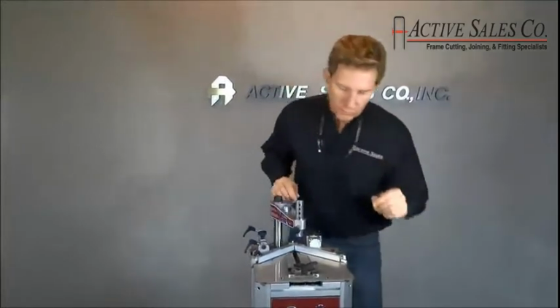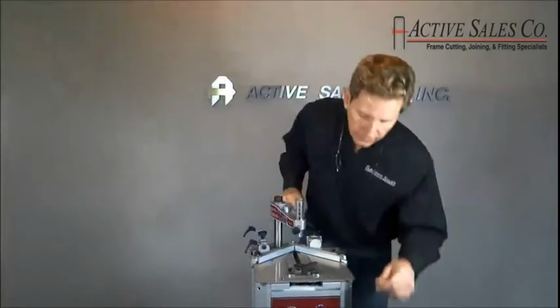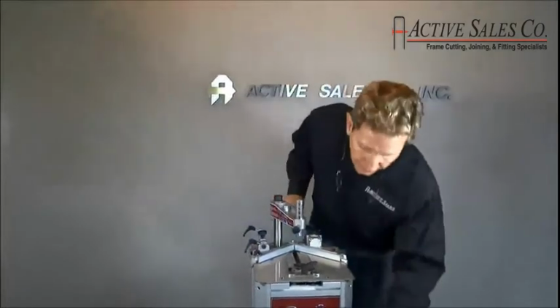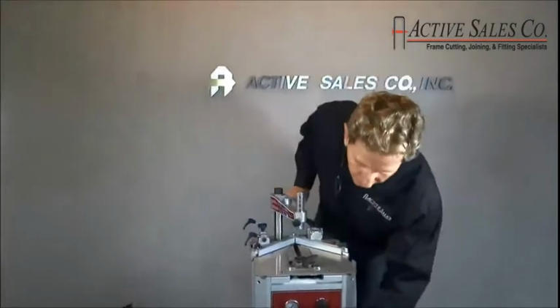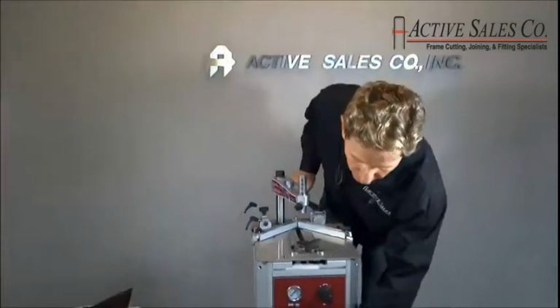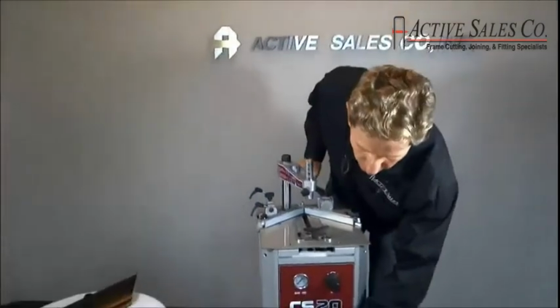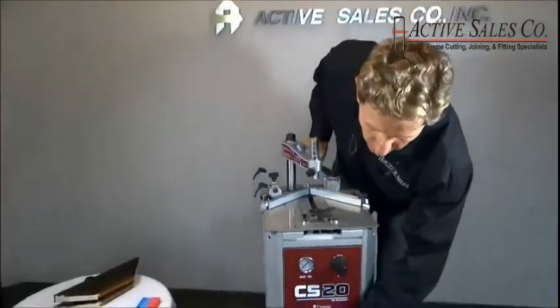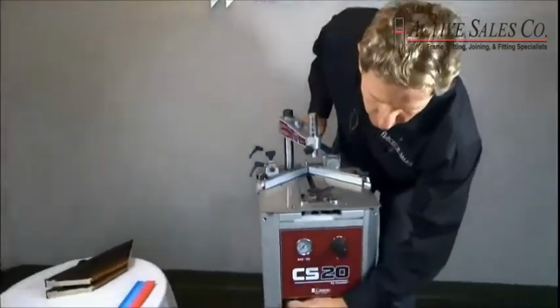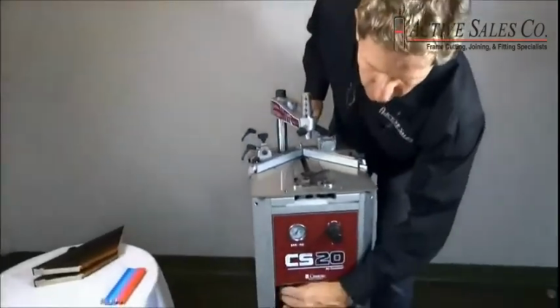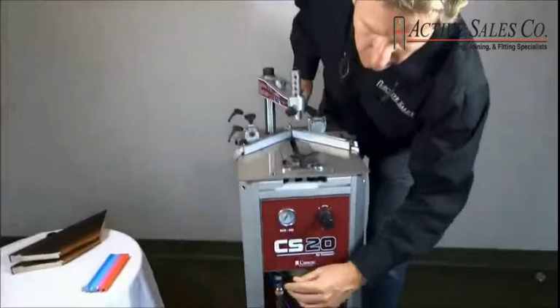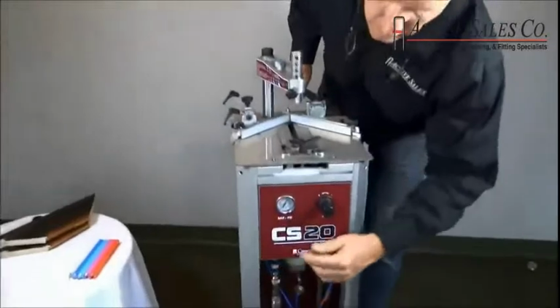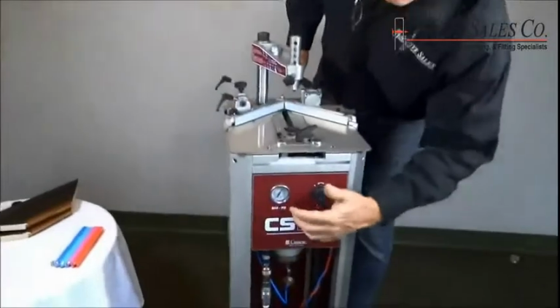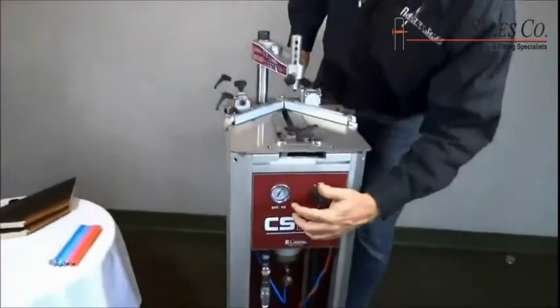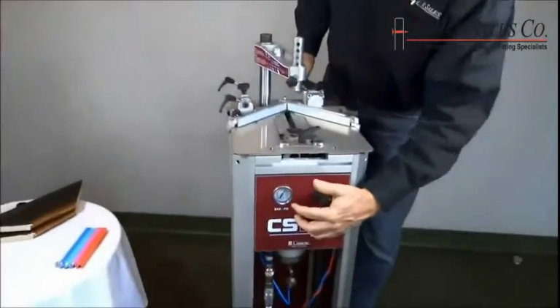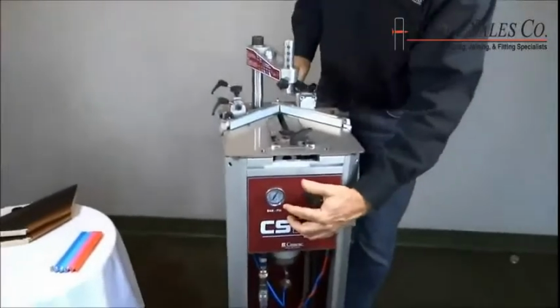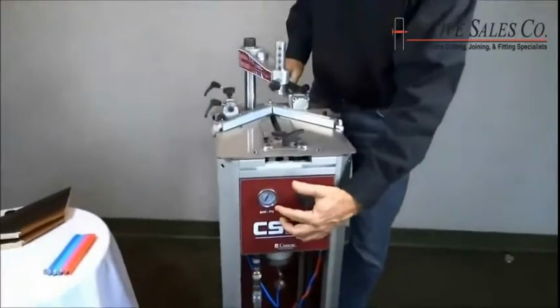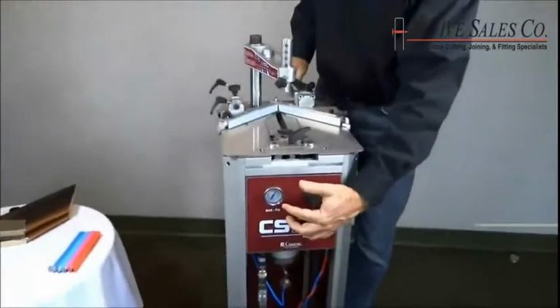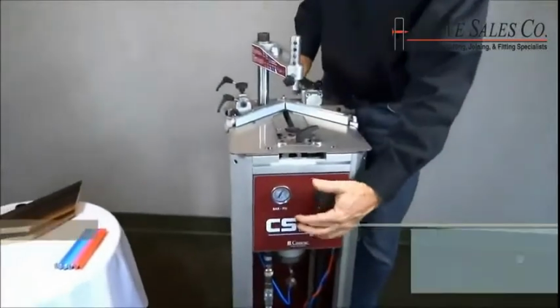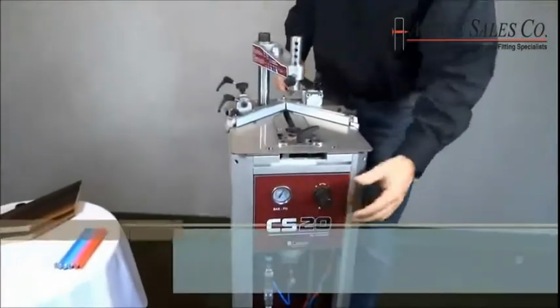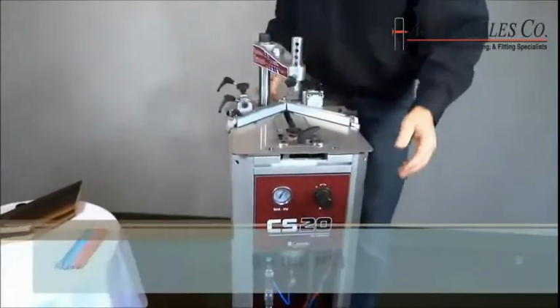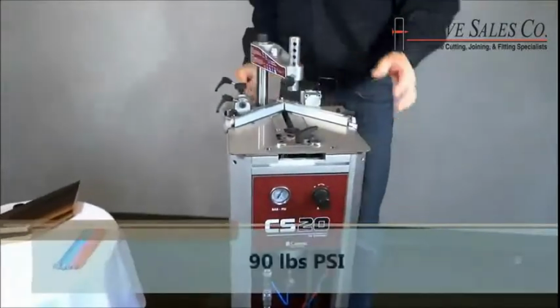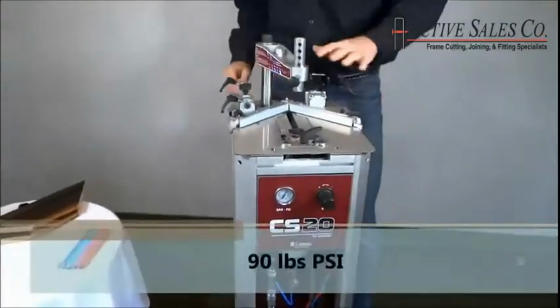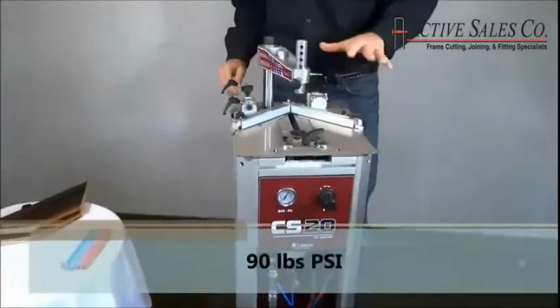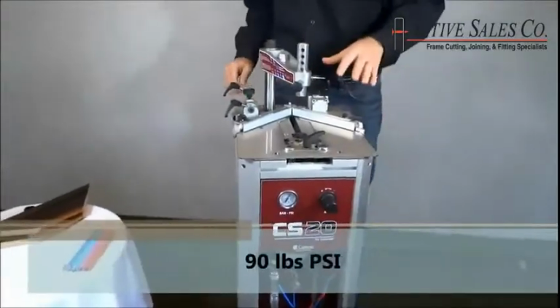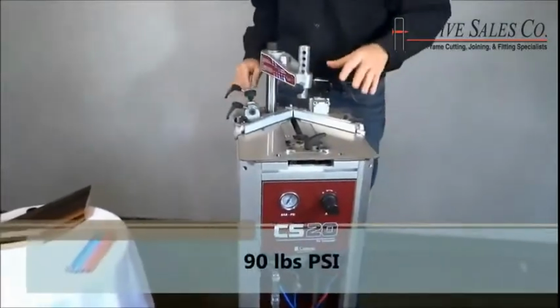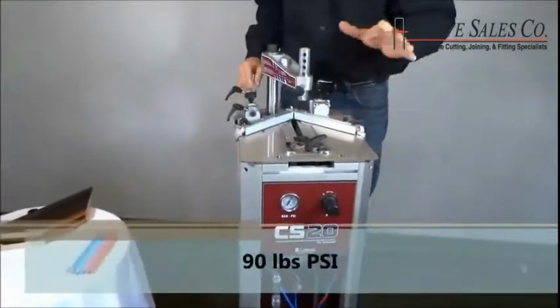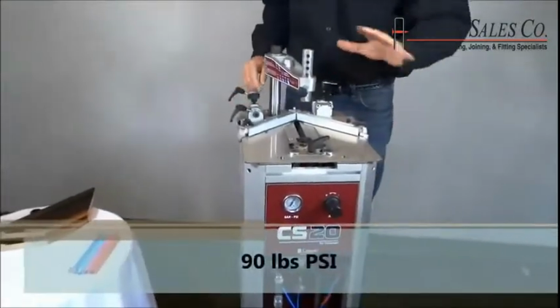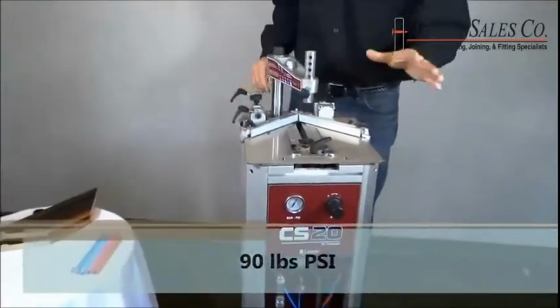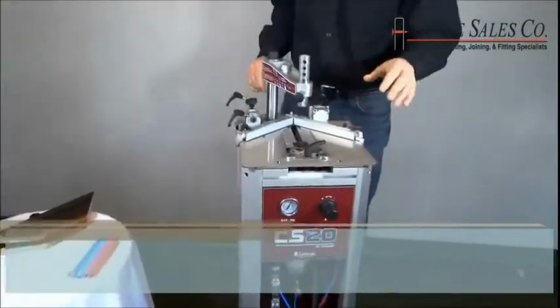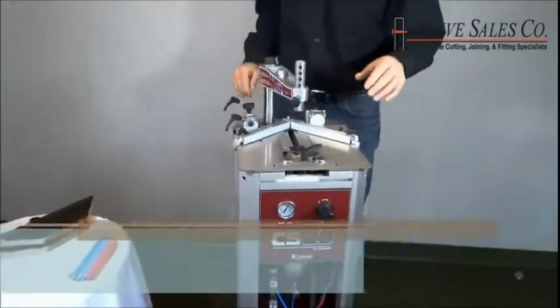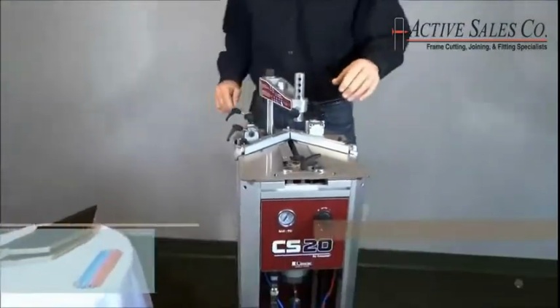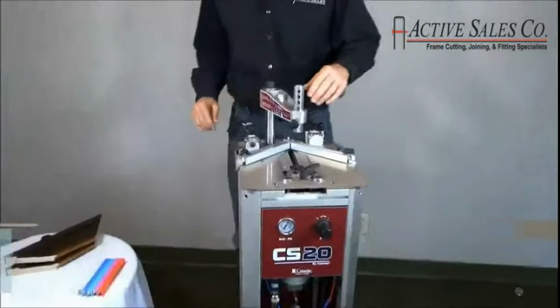First, I'll turn on the air. You want to have about 90 pounds of pressure to properly run the machine, and you almost never have to adjust that.